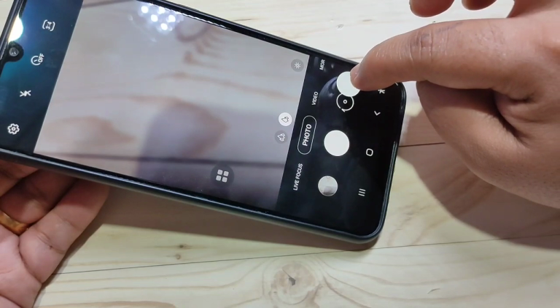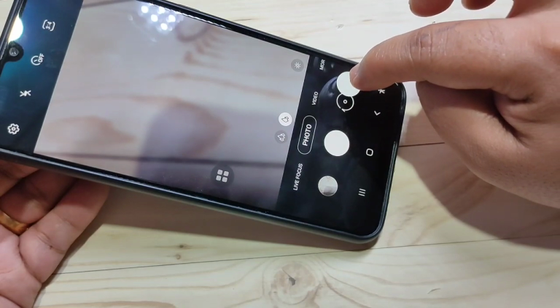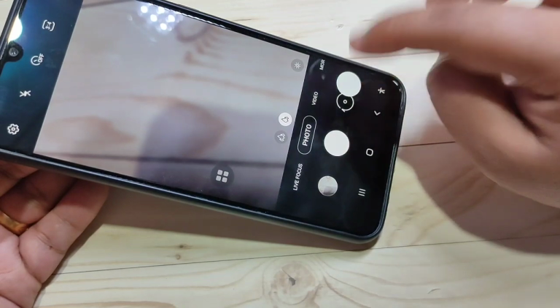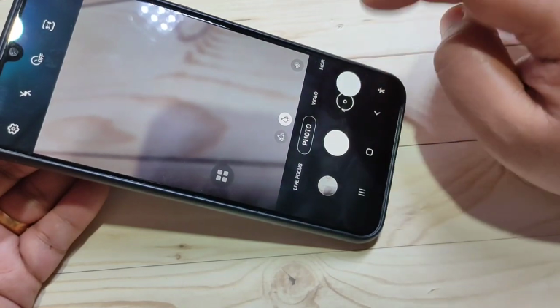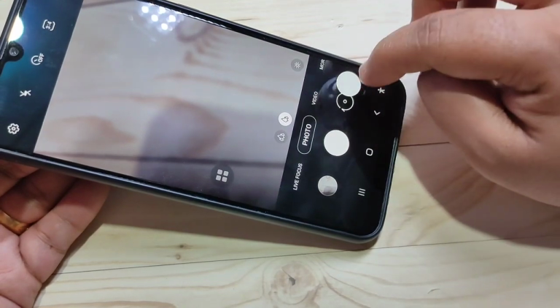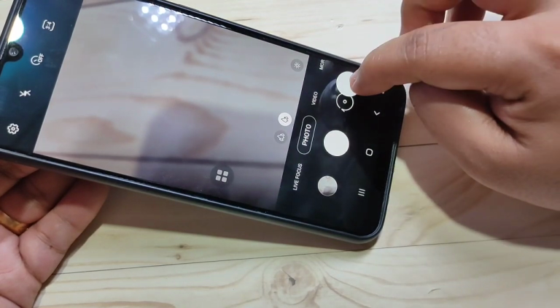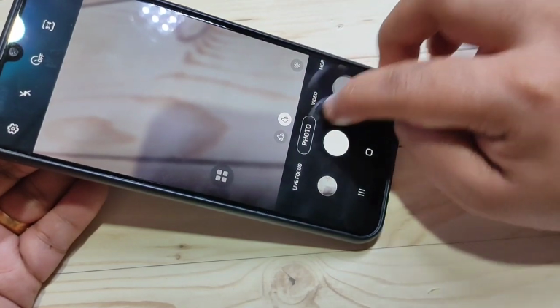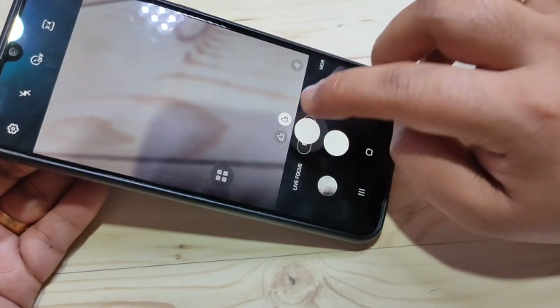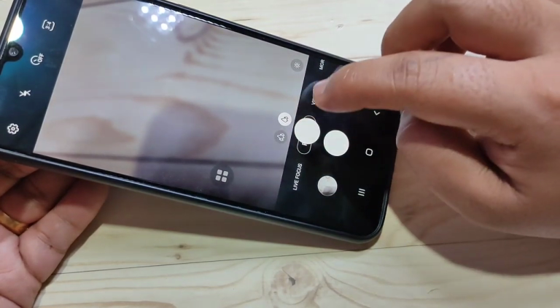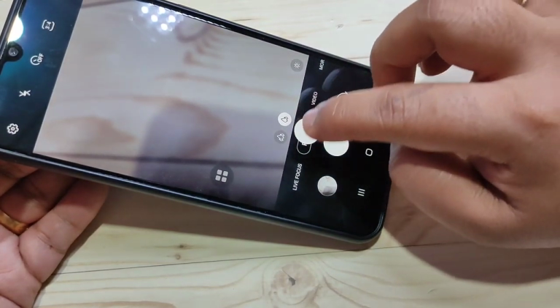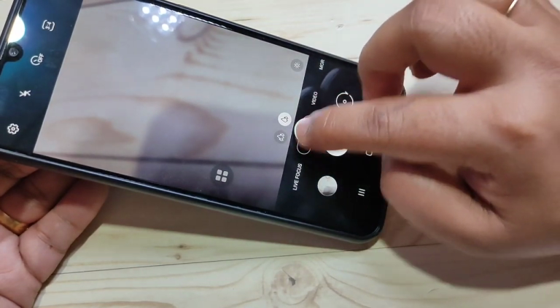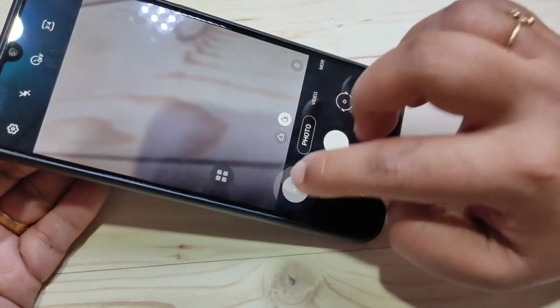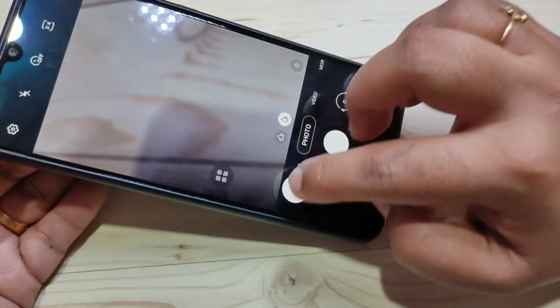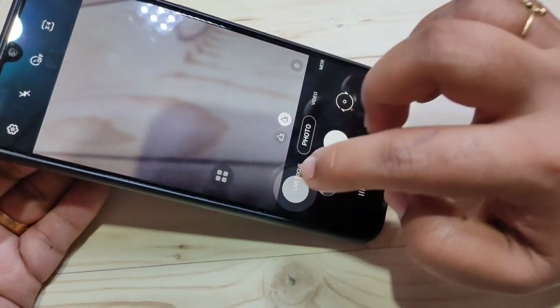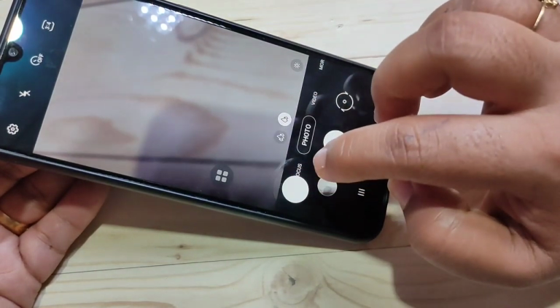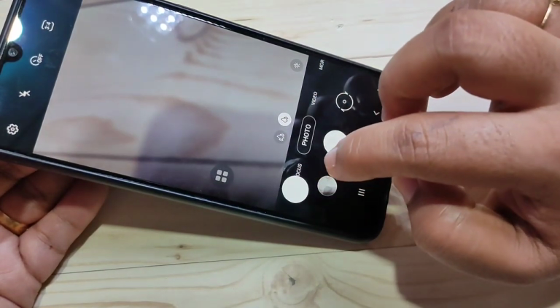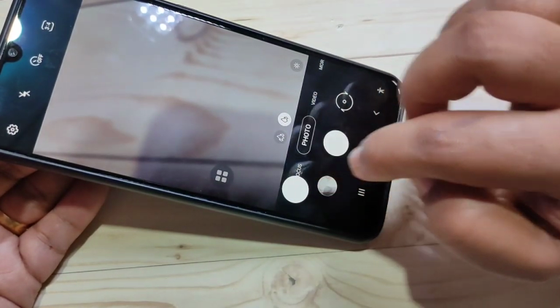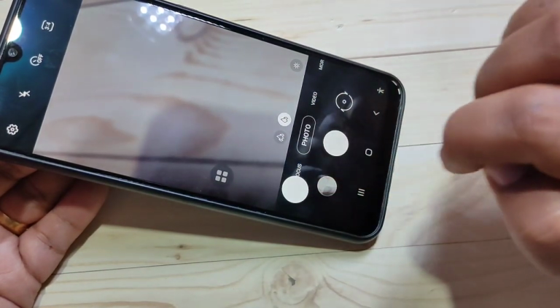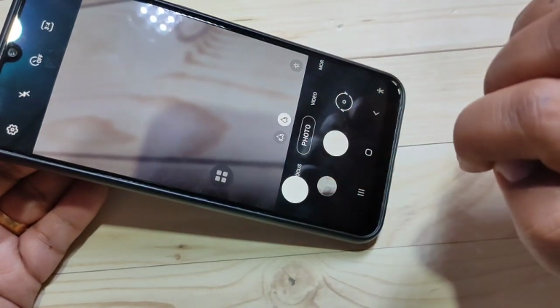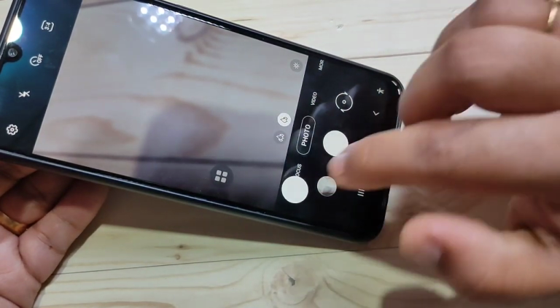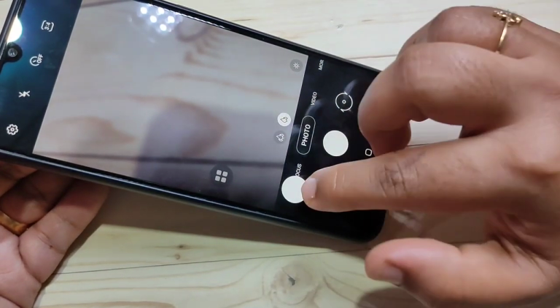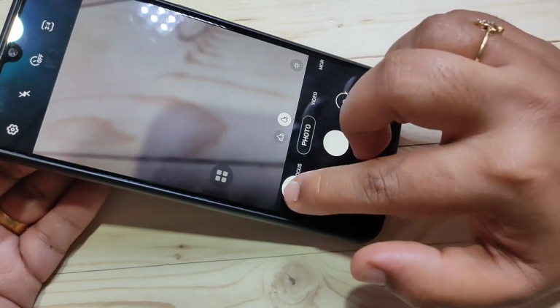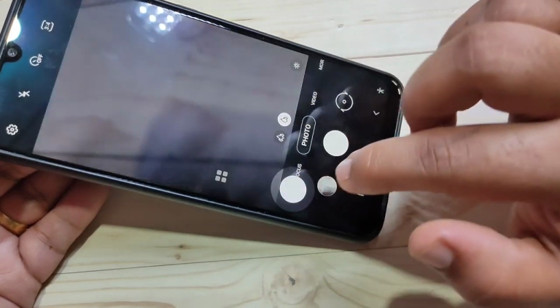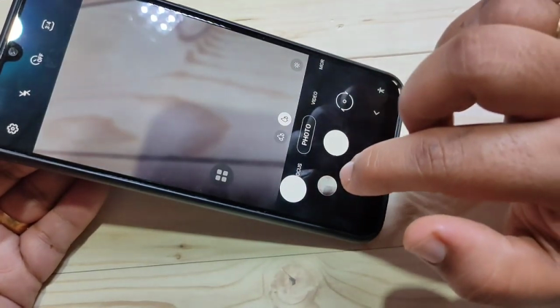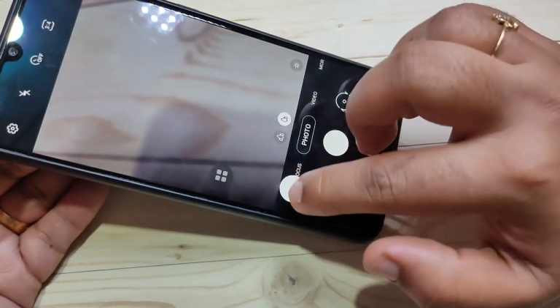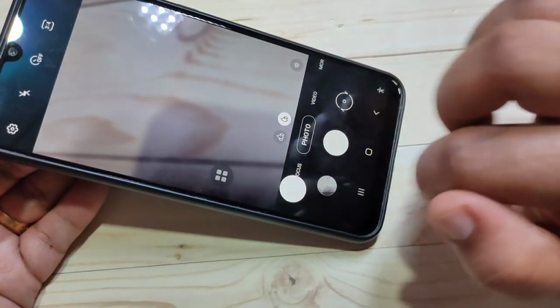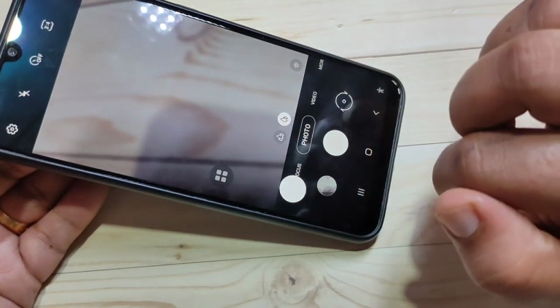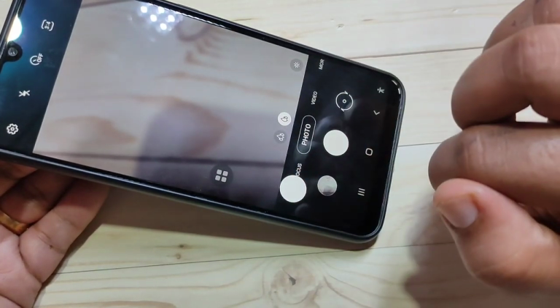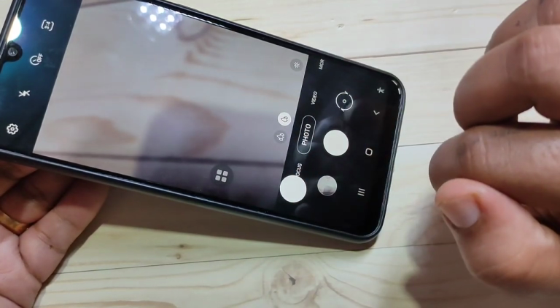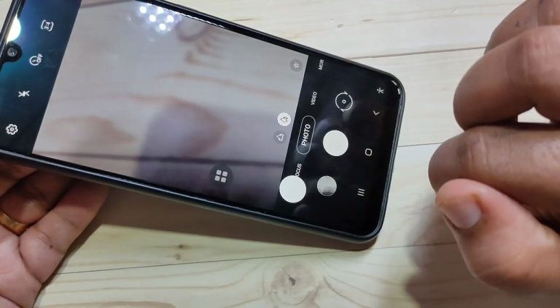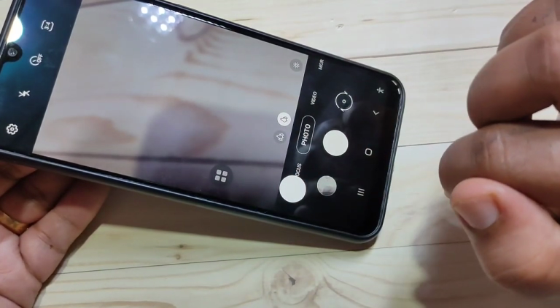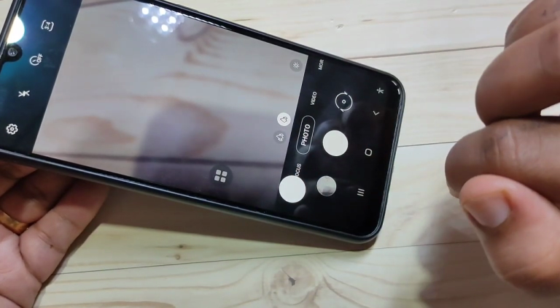You can move this floating shutter button anywhere on the screen, and using your convenience you can take a picture. Simply move the floating shutter button anywhere on the screen and easily take a photo using this floating shutter button.